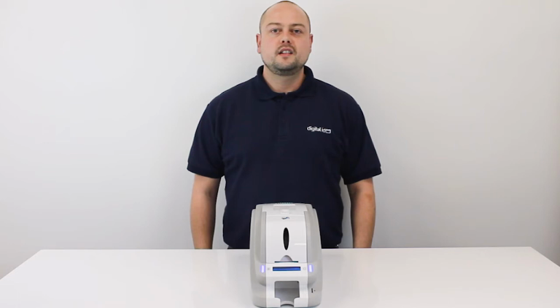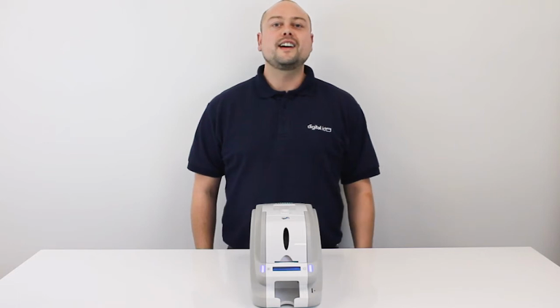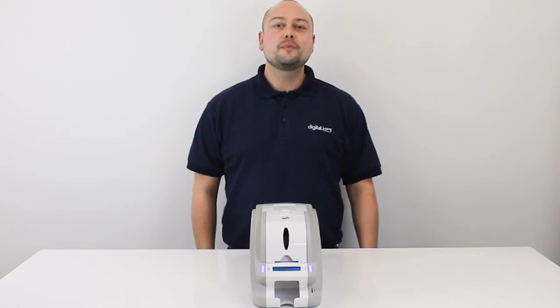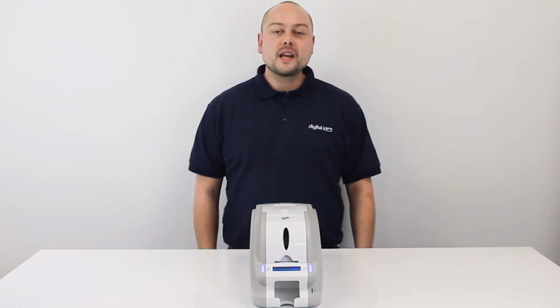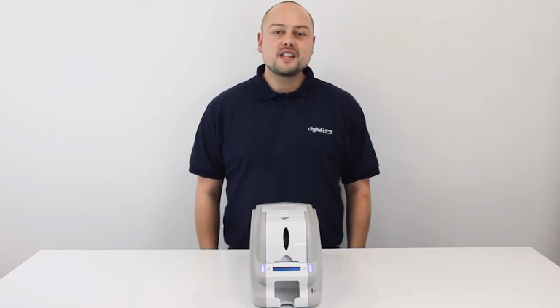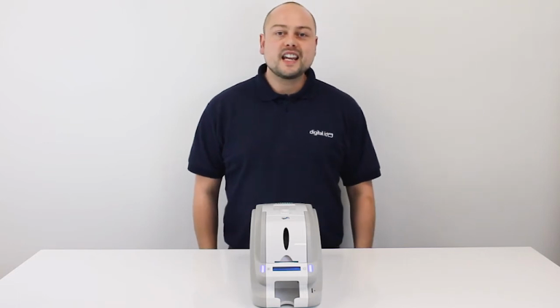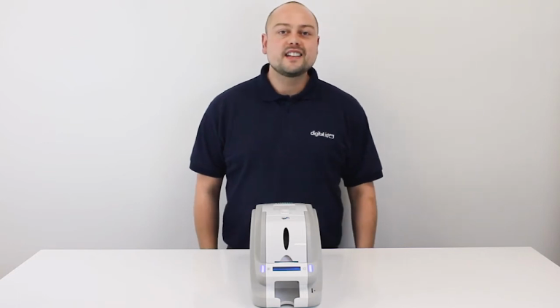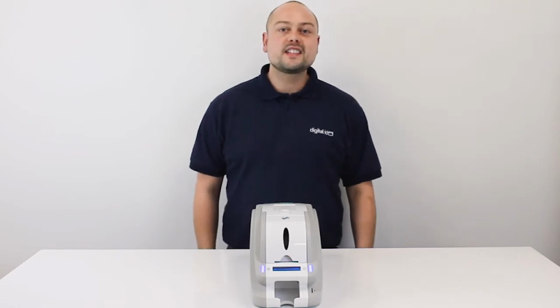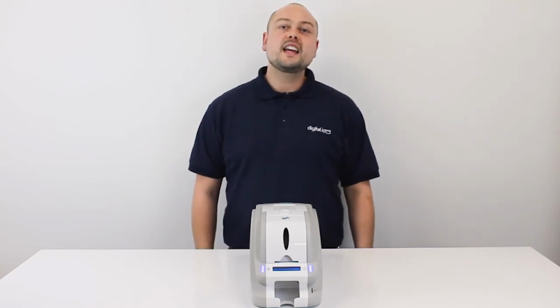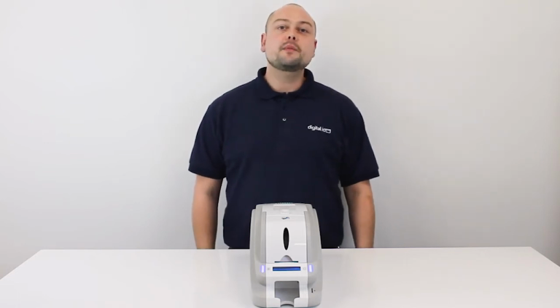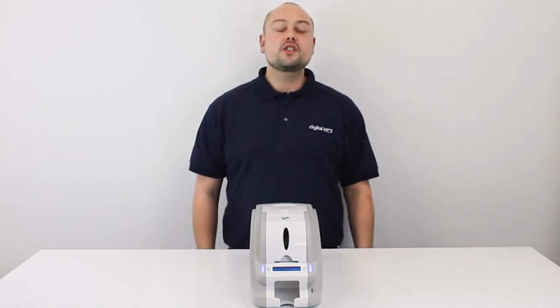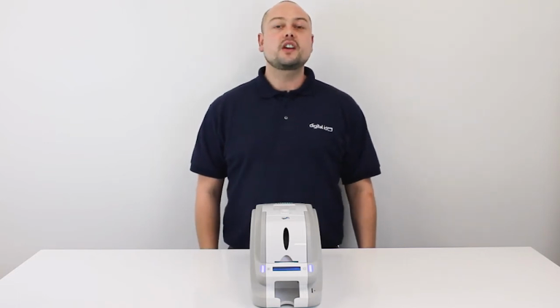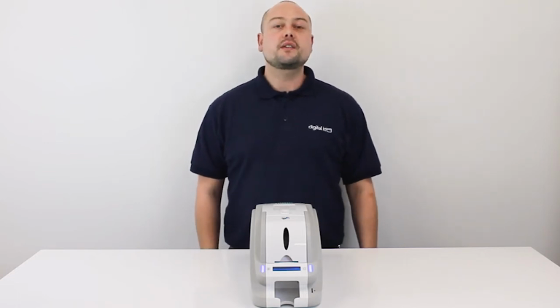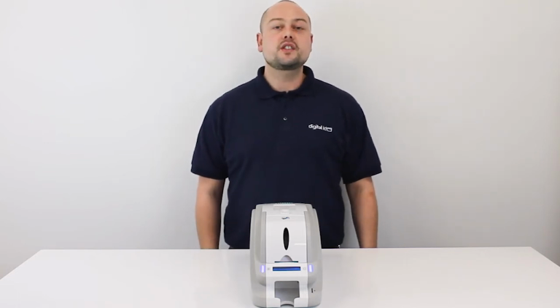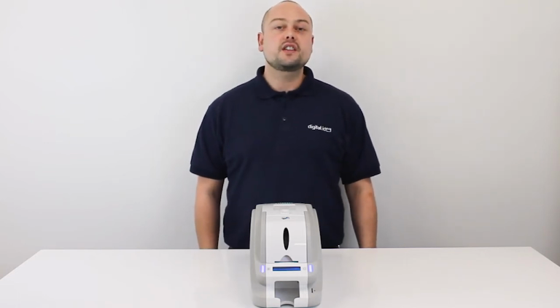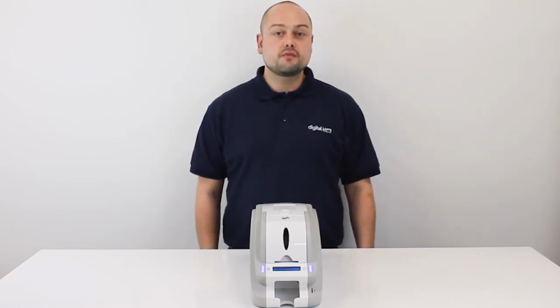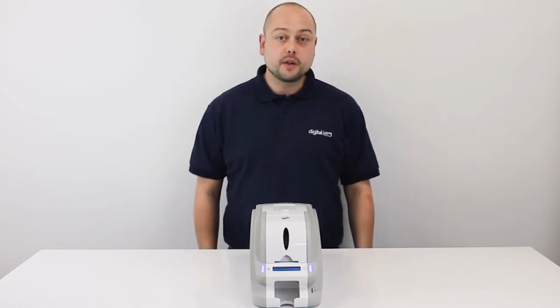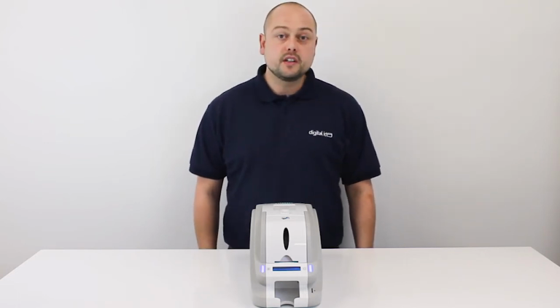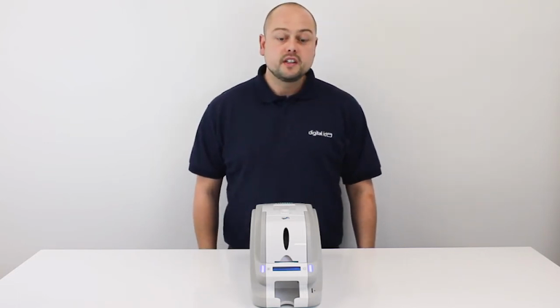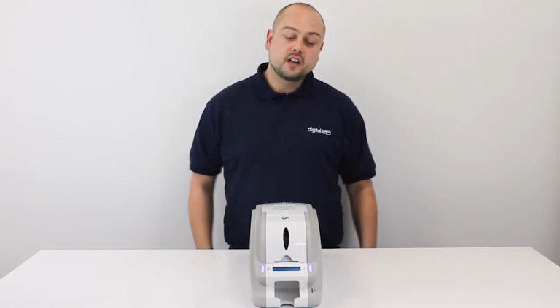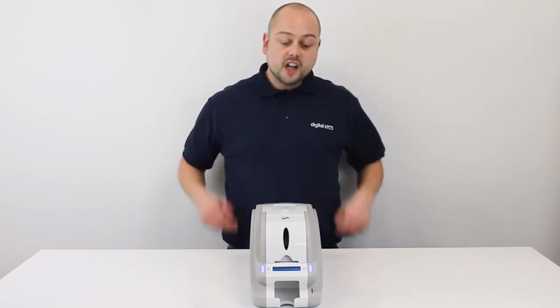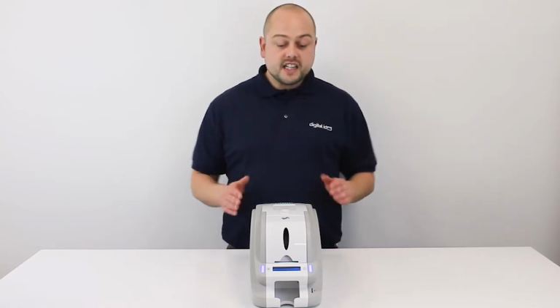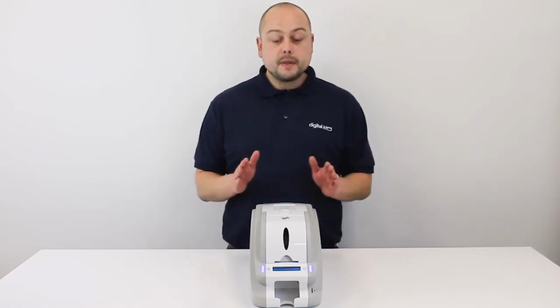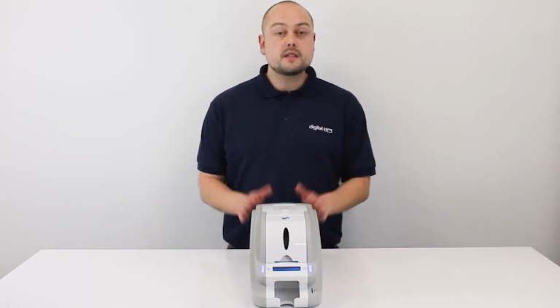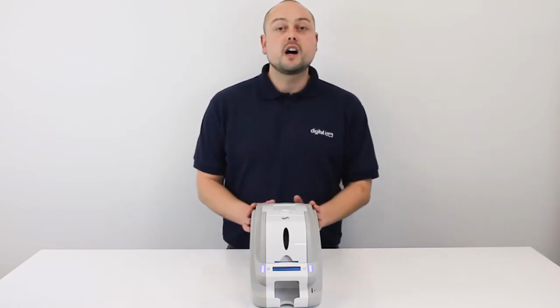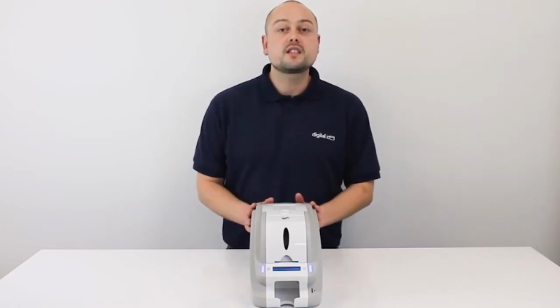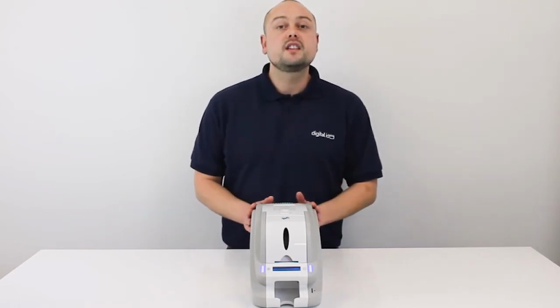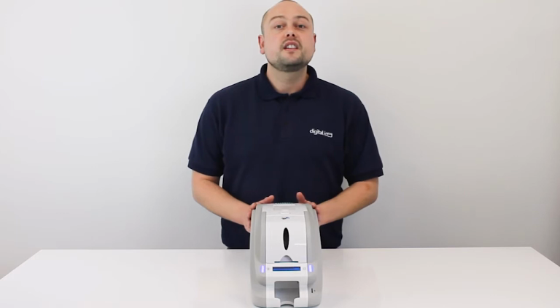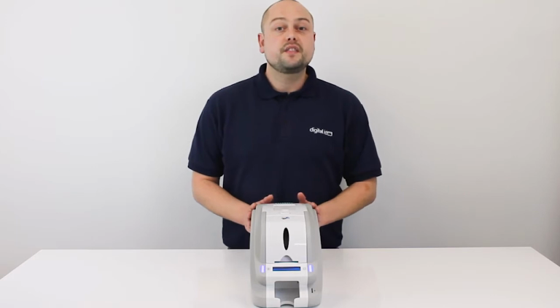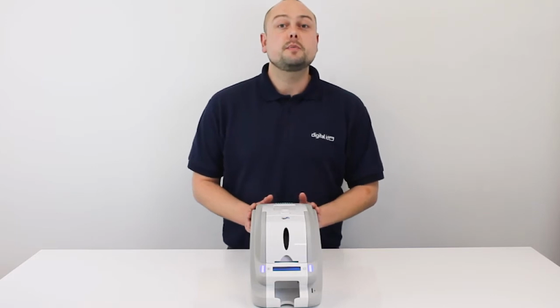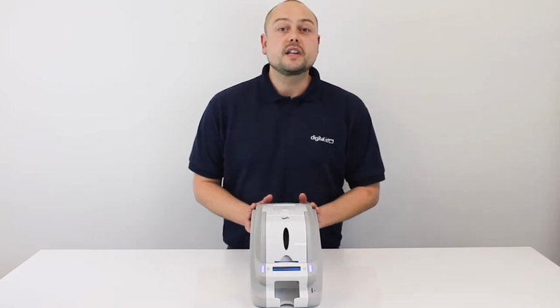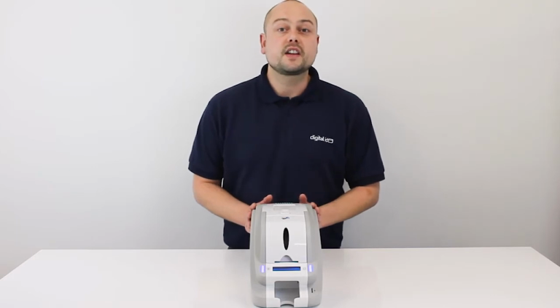Hi, my name's Nick and today I'm going to show you how to change the ribbon on the IDP Smart 50 printer.